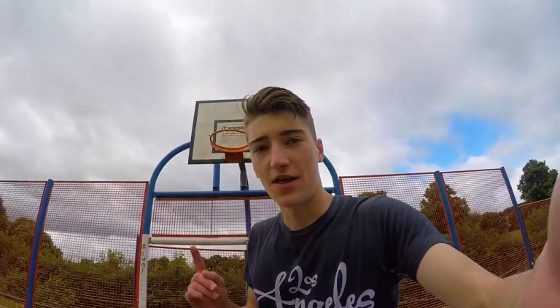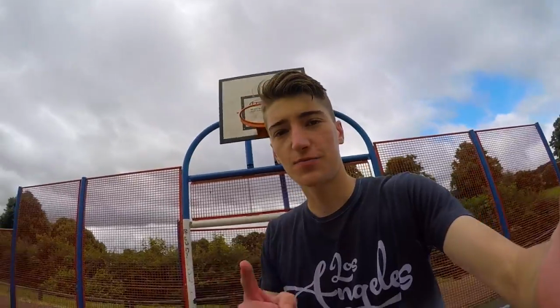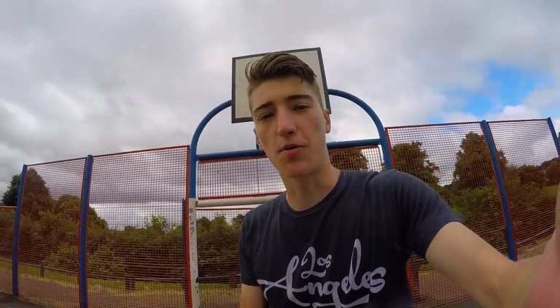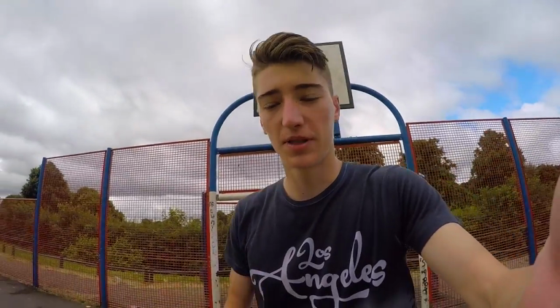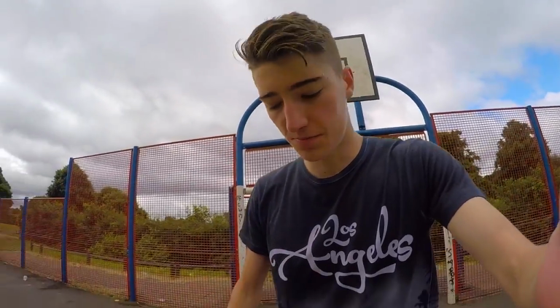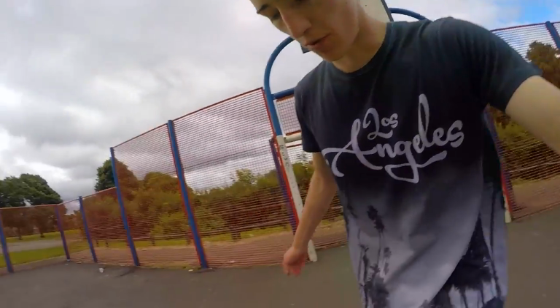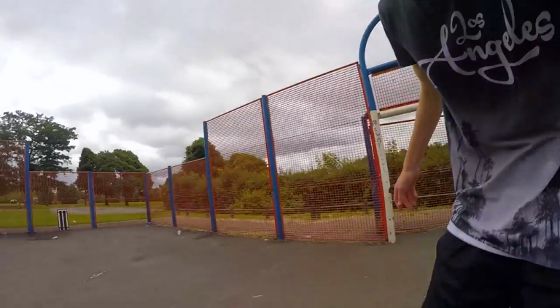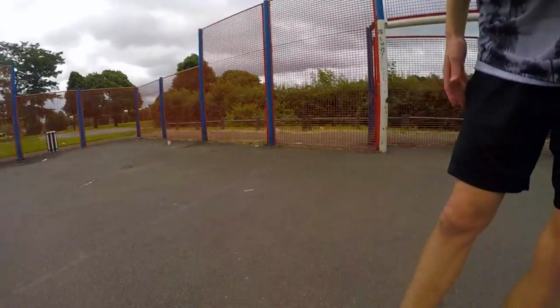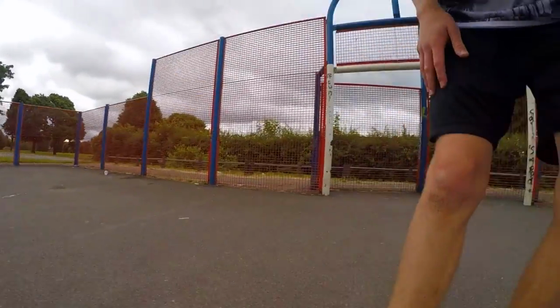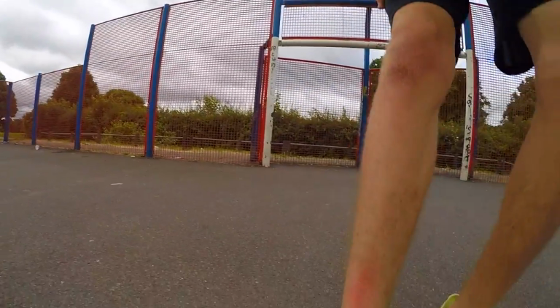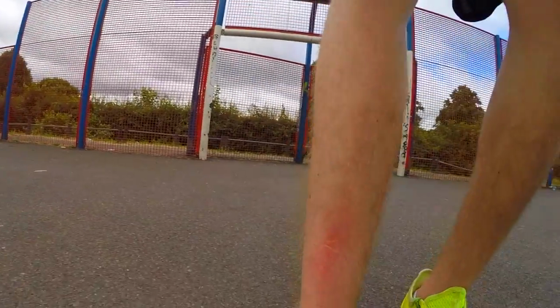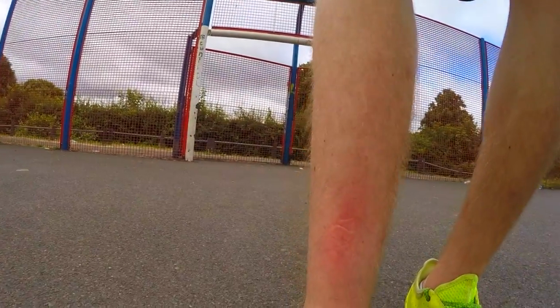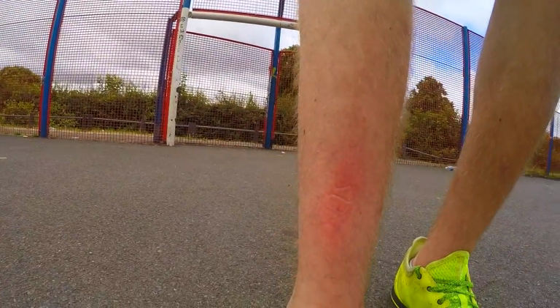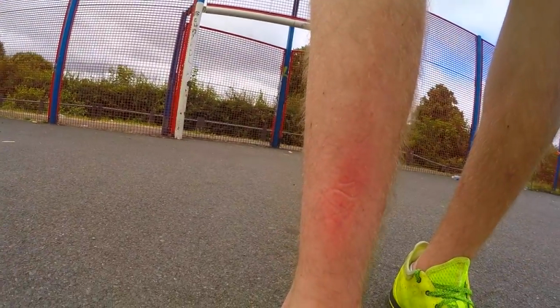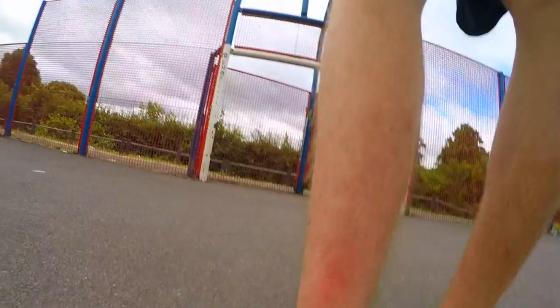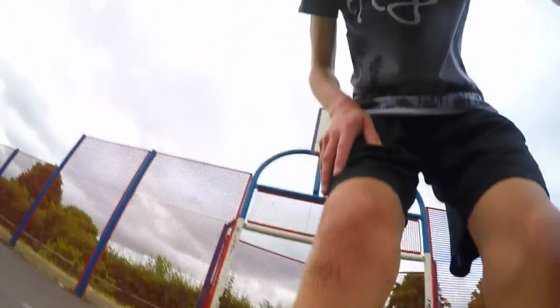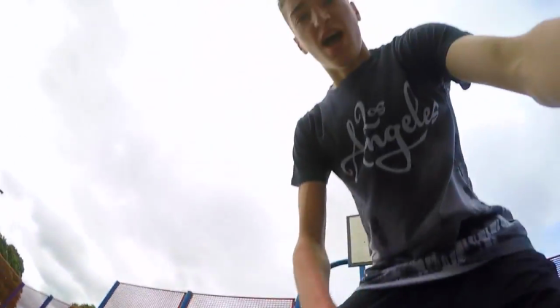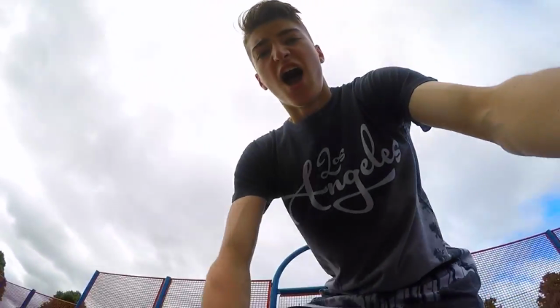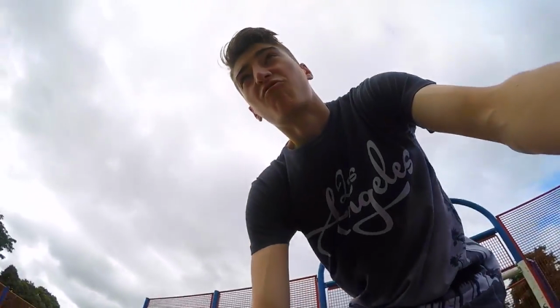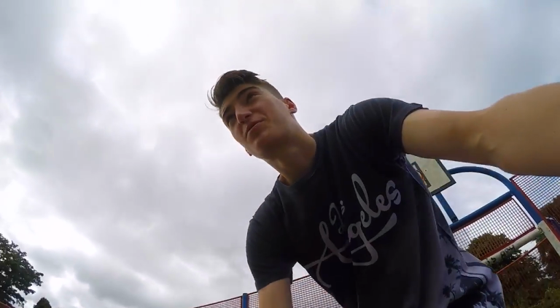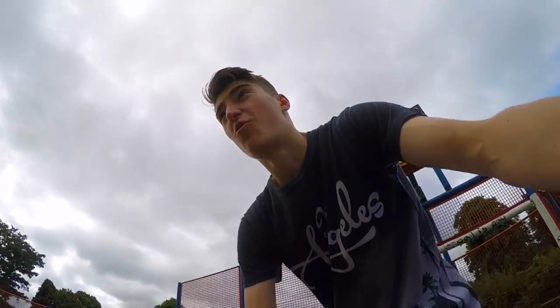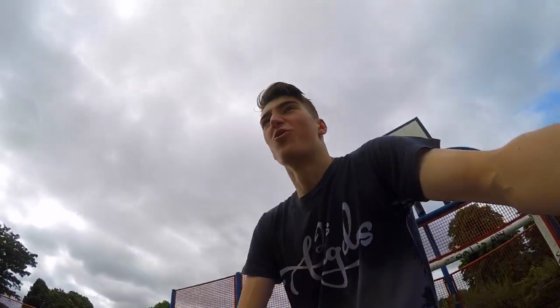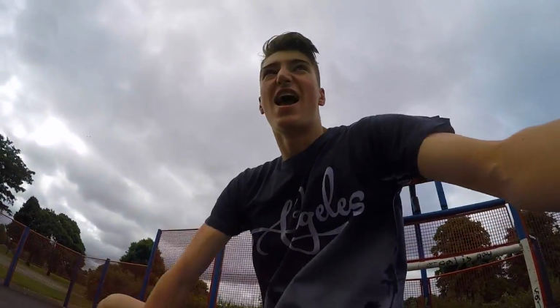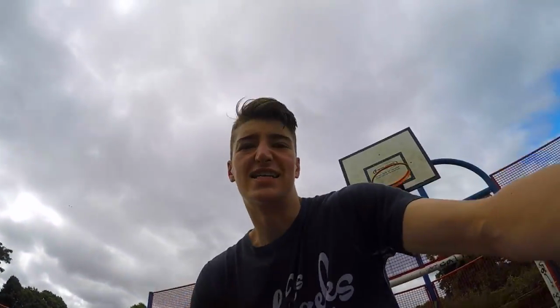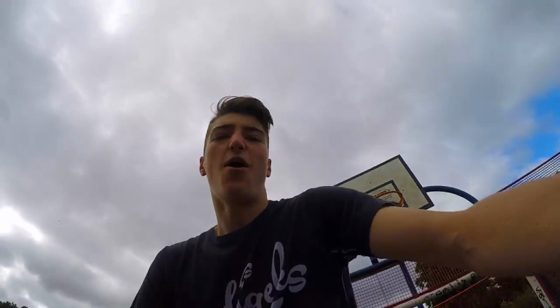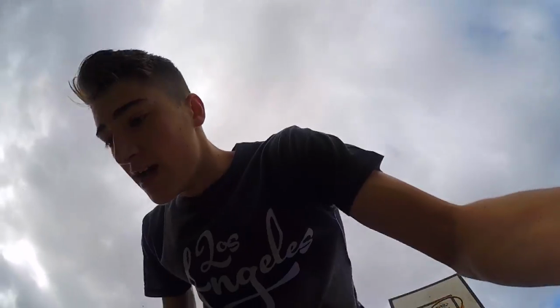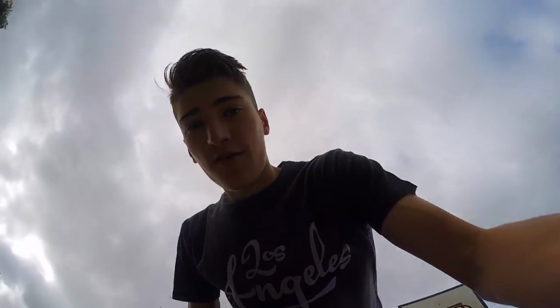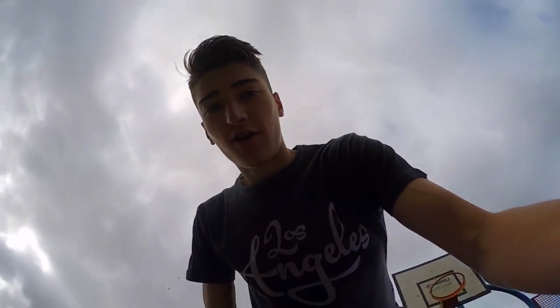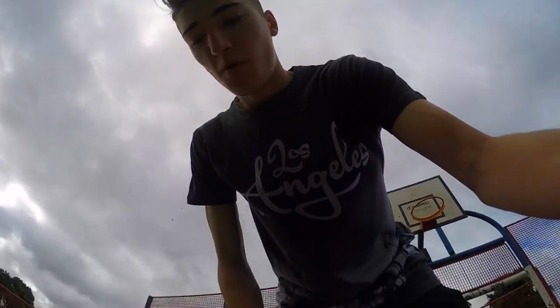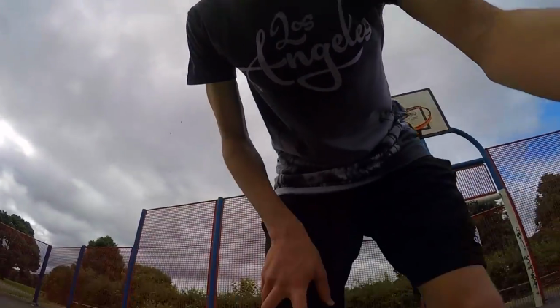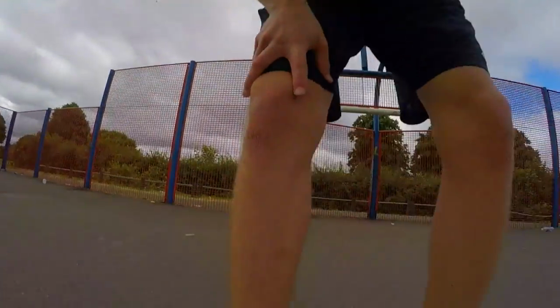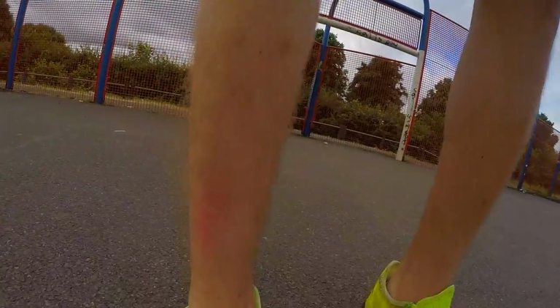That's the problem with this ball — it absolutely destroys your leg. Rips all the hairs out. Feel like I've been waxed.